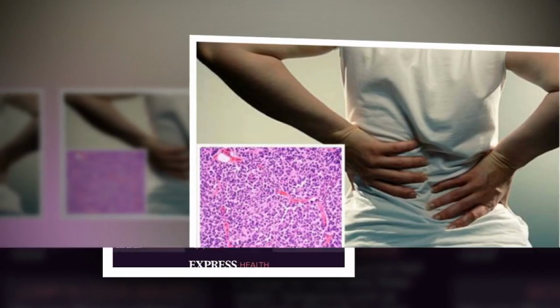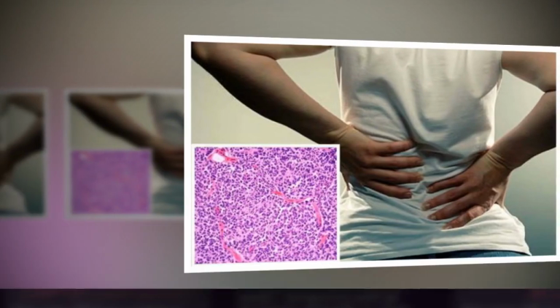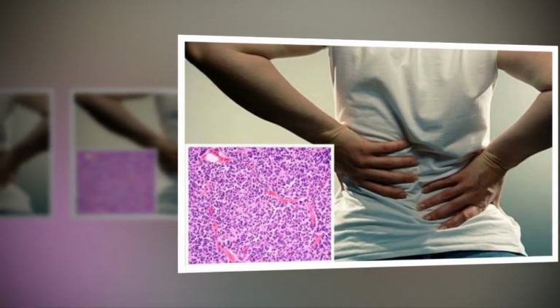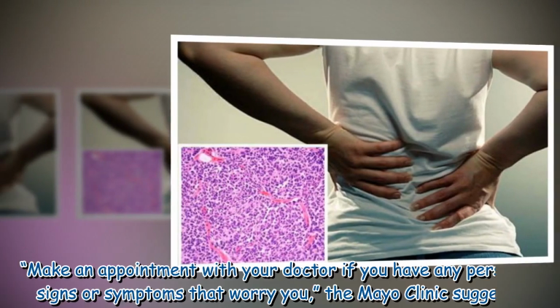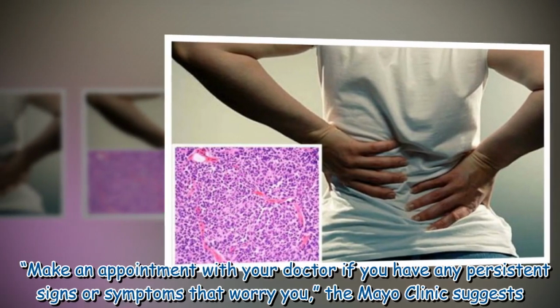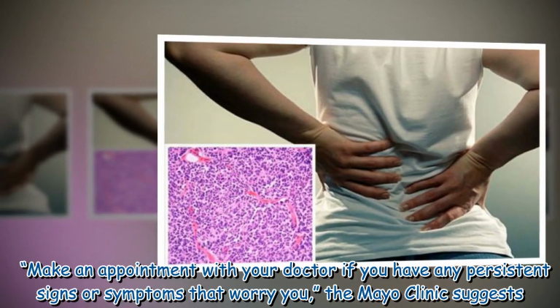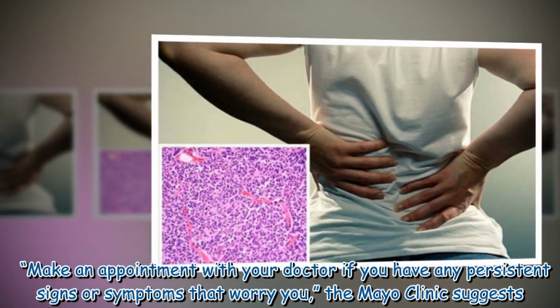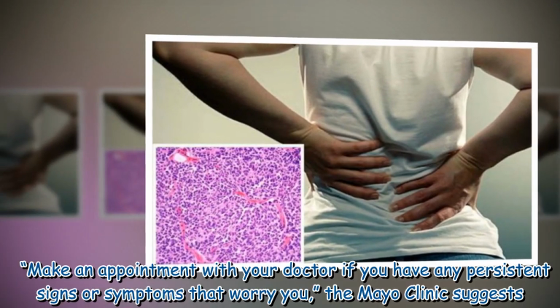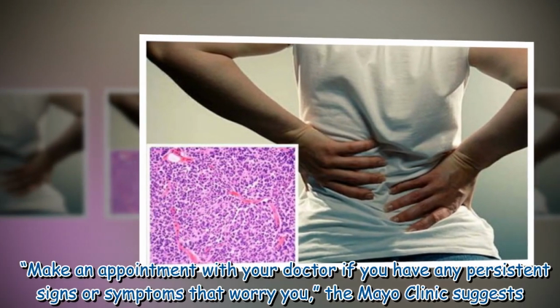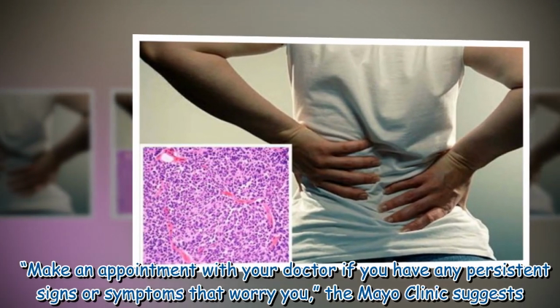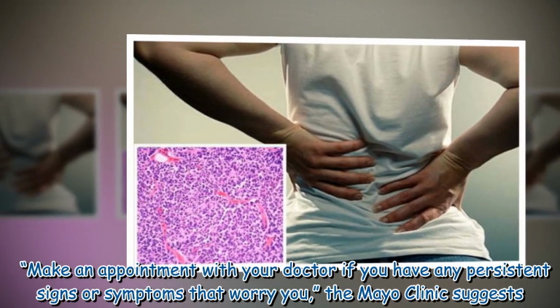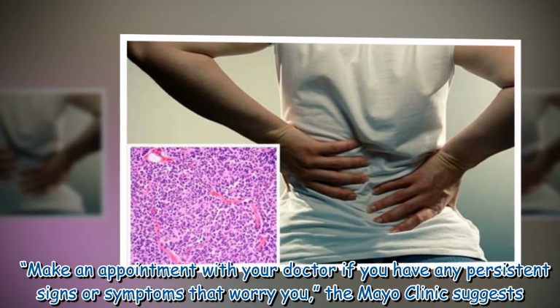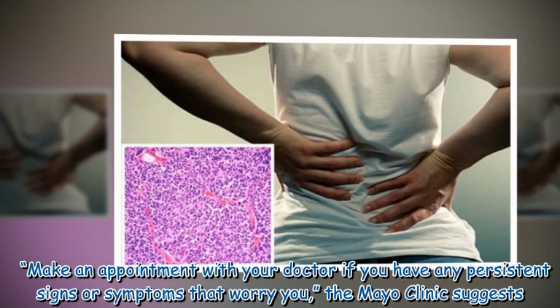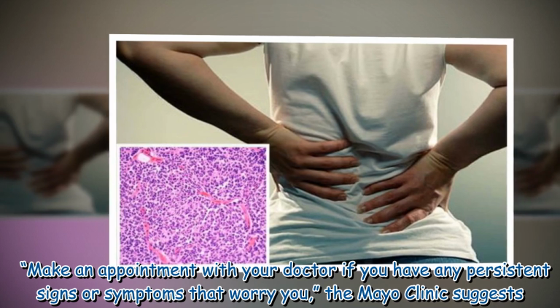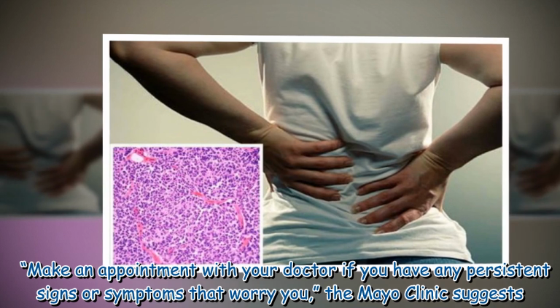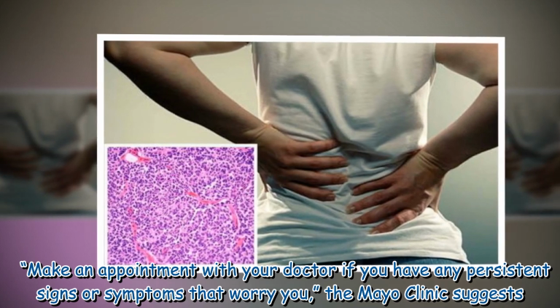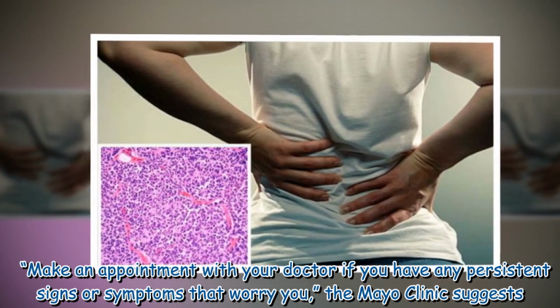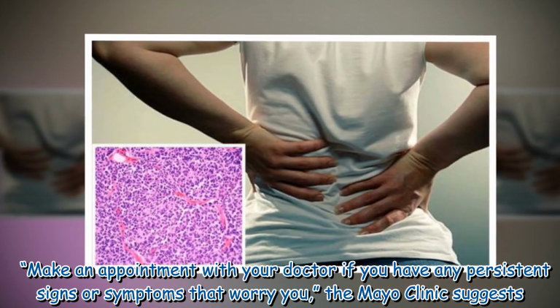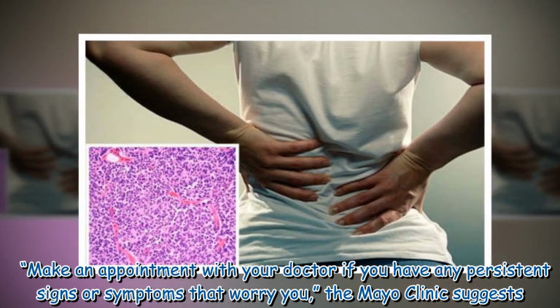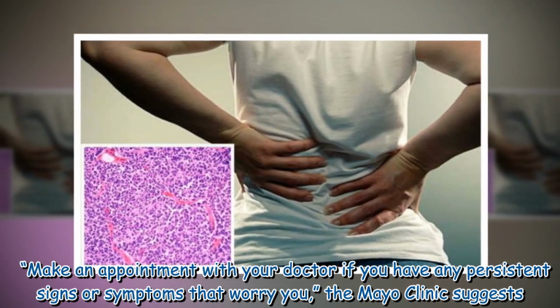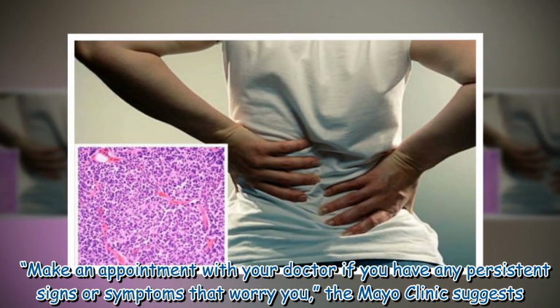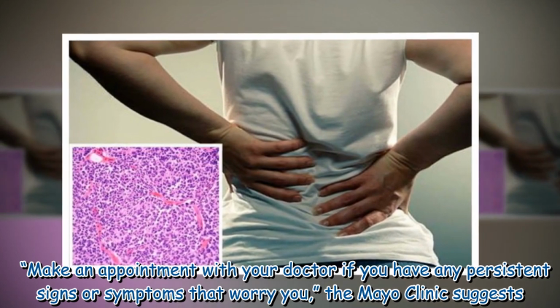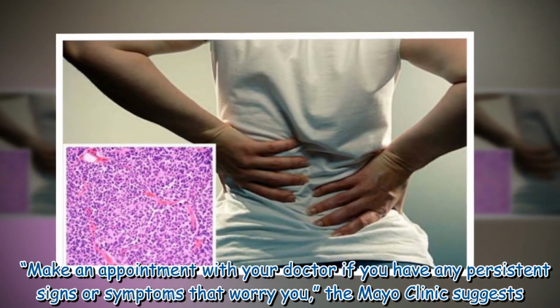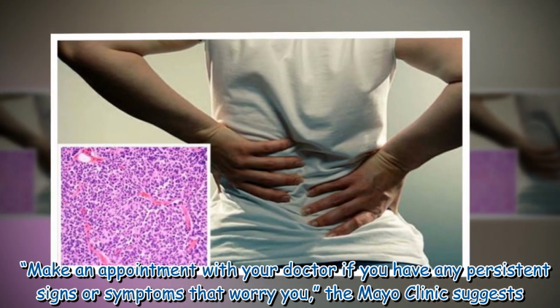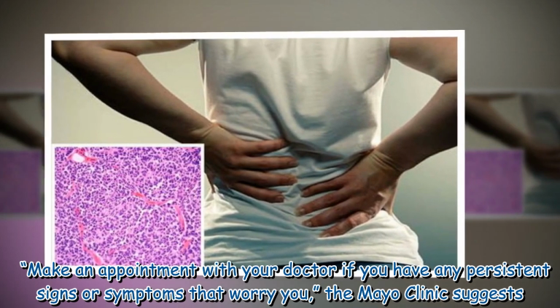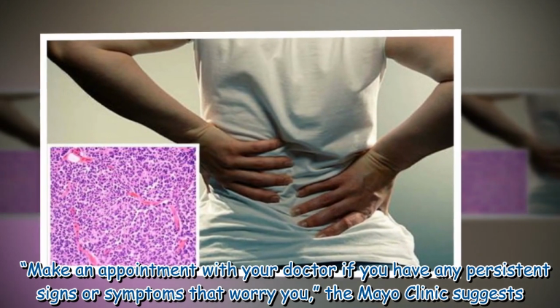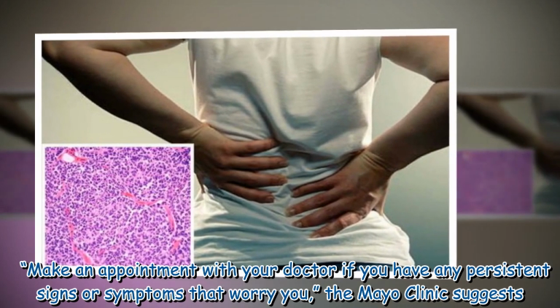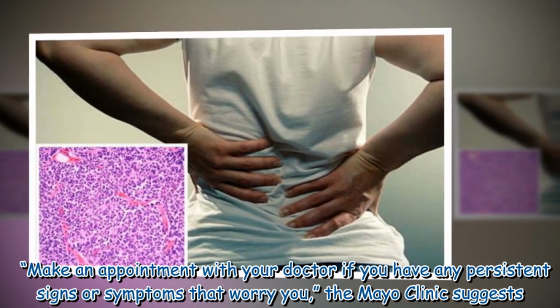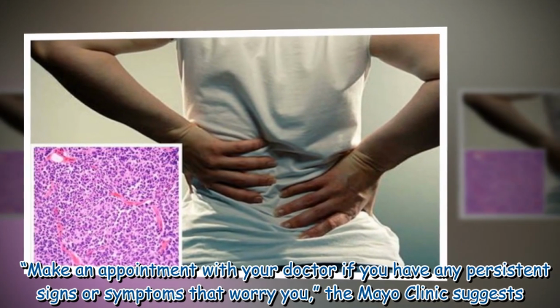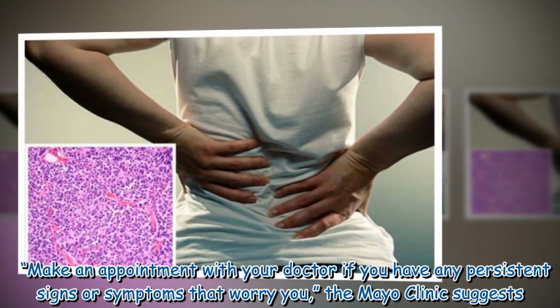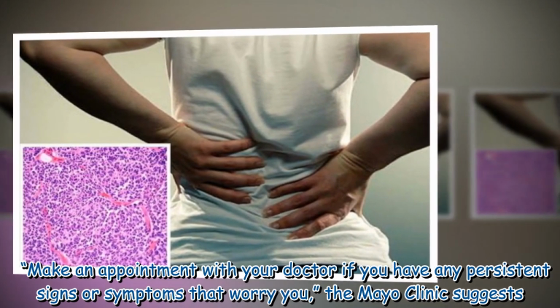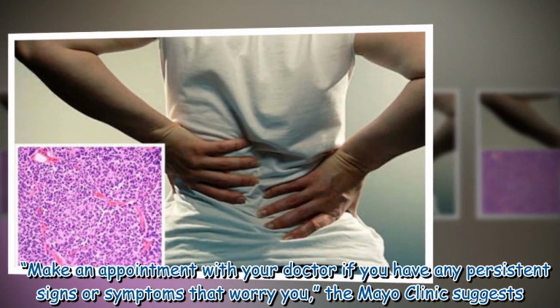Make an appointment with your doctor if you have any persistent signs or symptoms that worry you, the Mayo Clinic suggests.